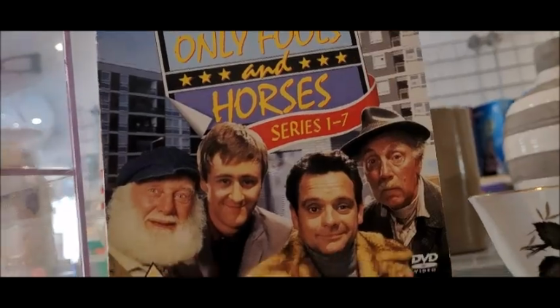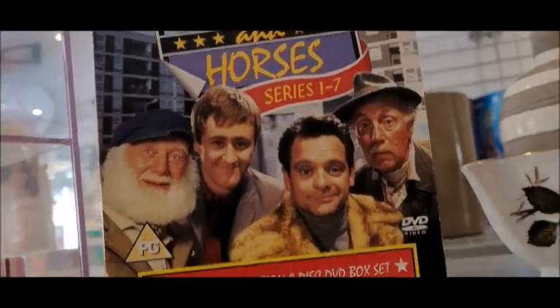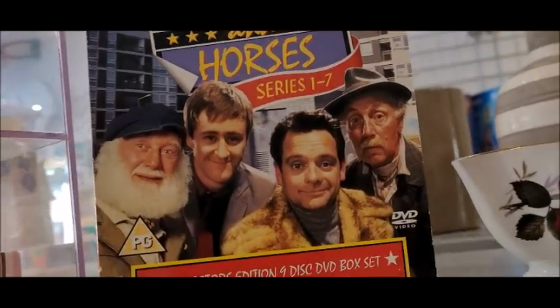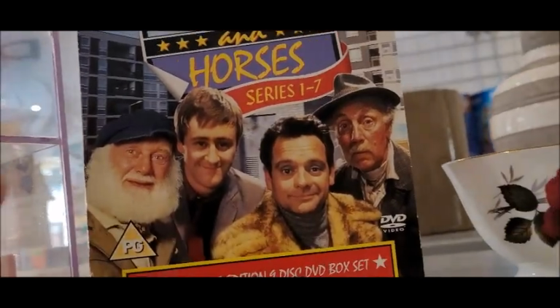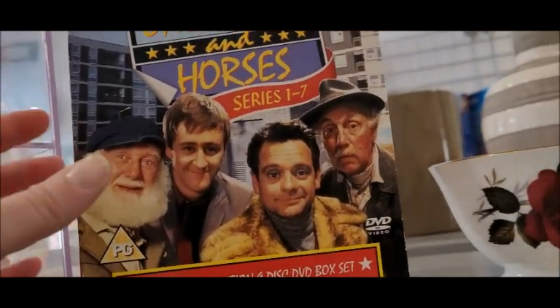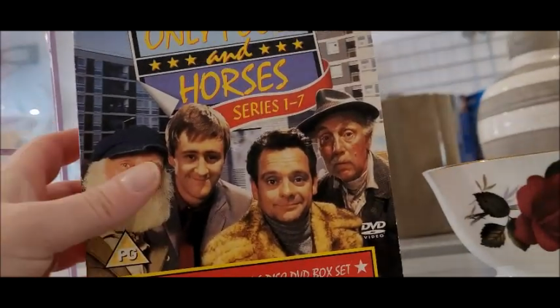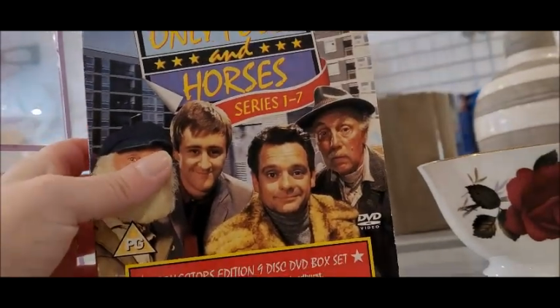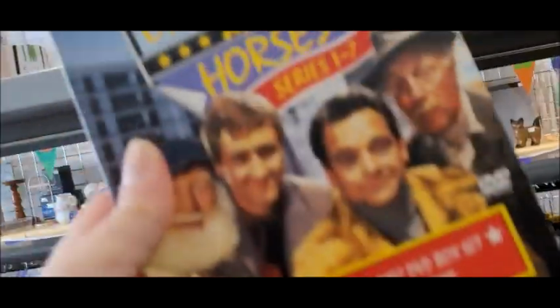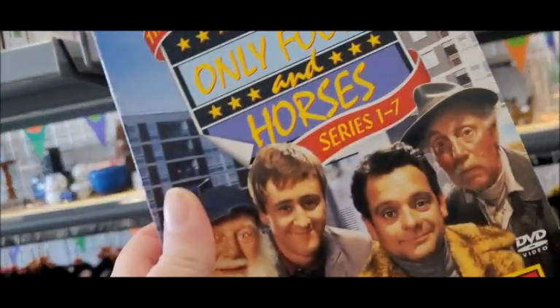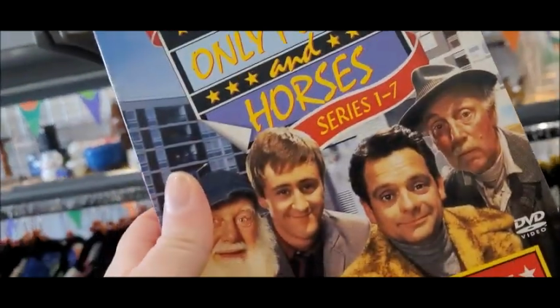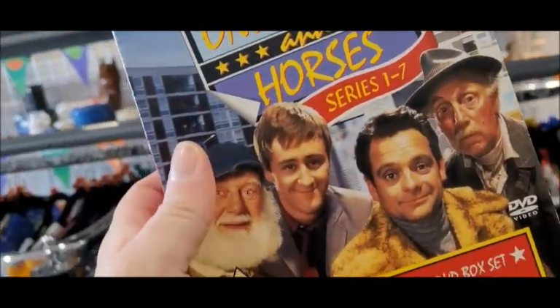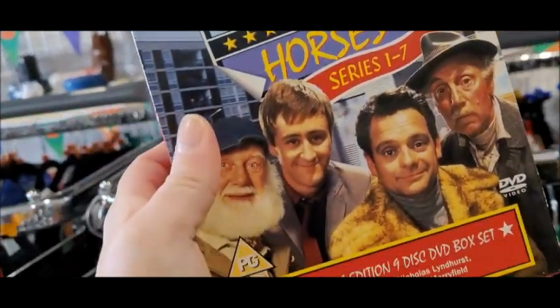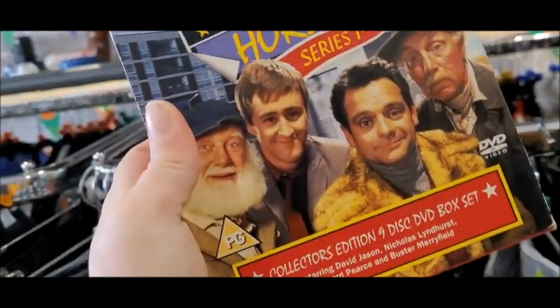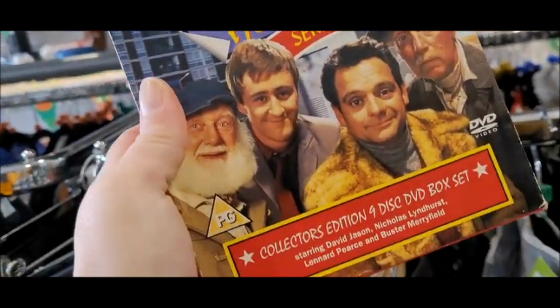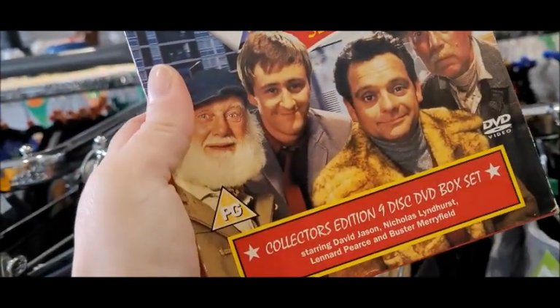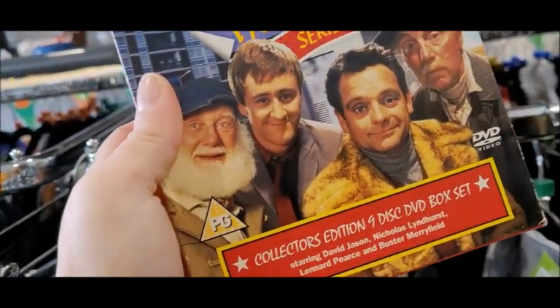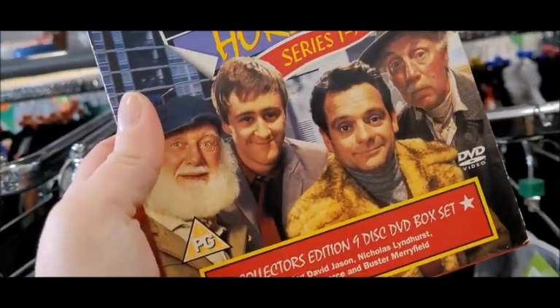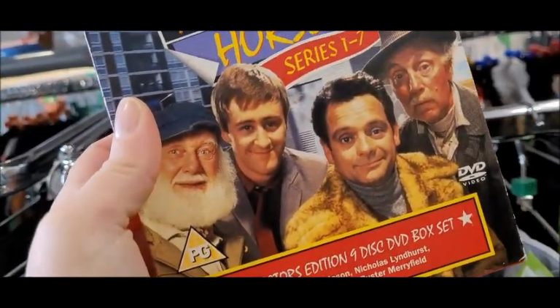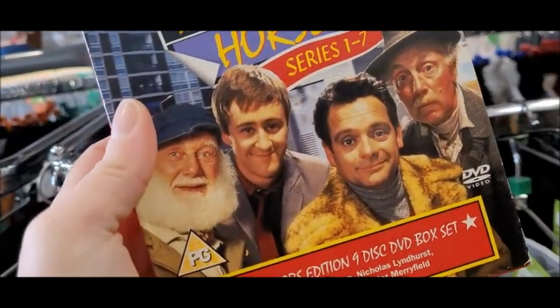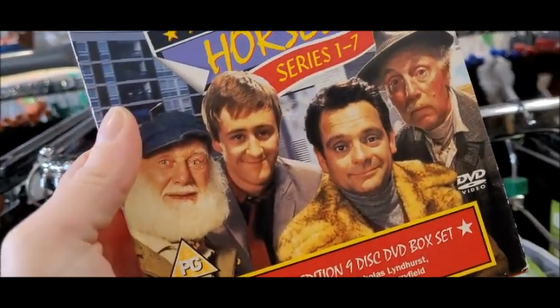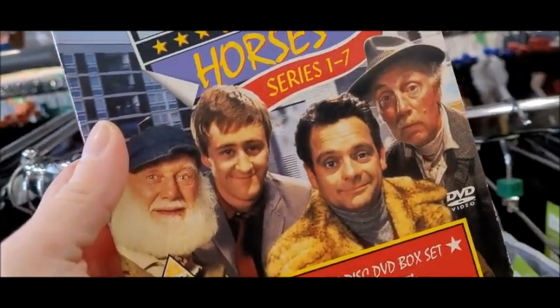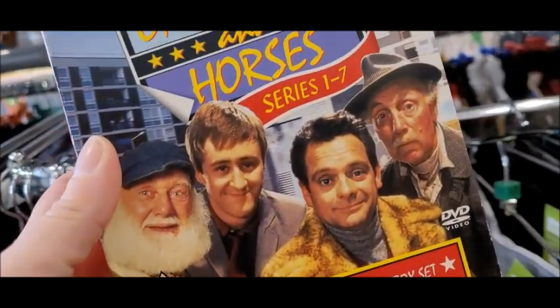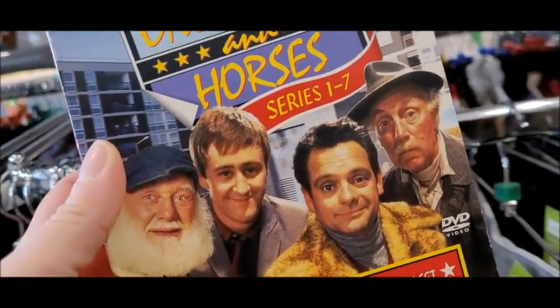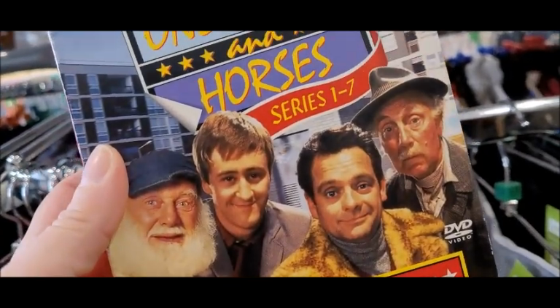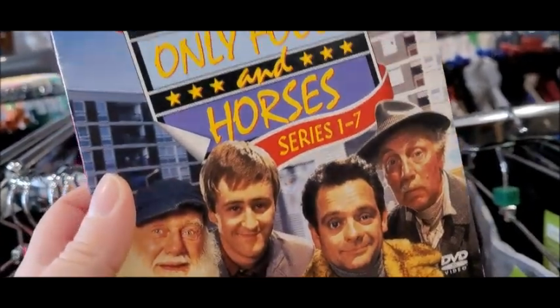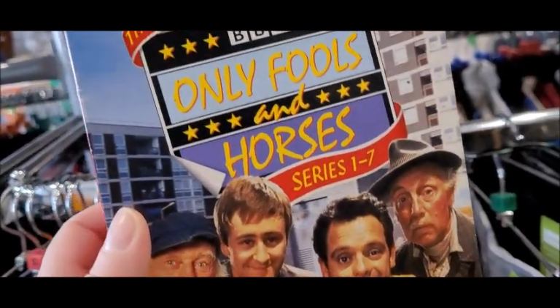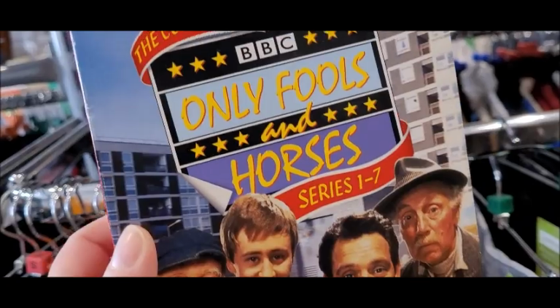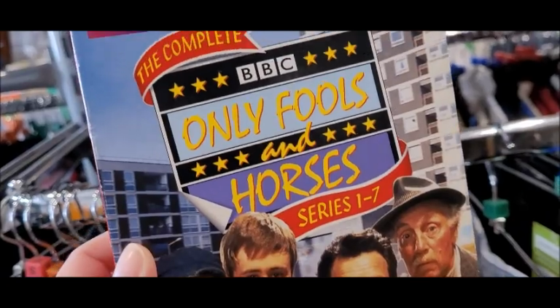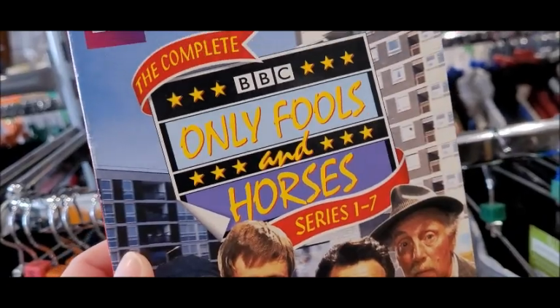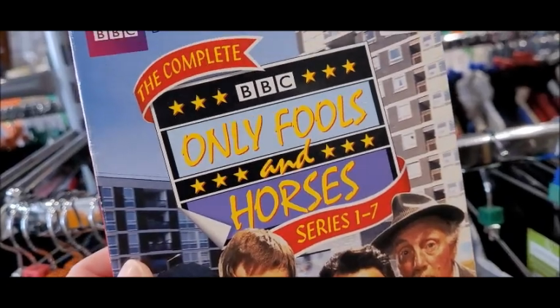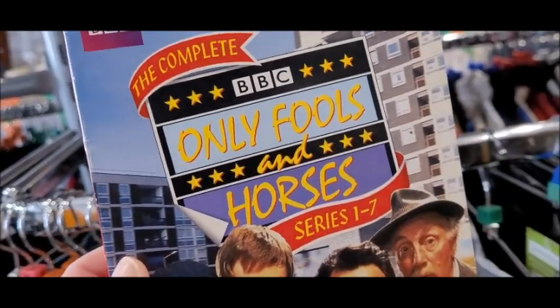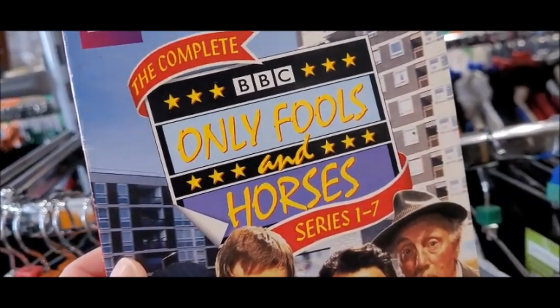I love this show. When I was younger I used to watch it. Oh, Del Boy! Rodney!